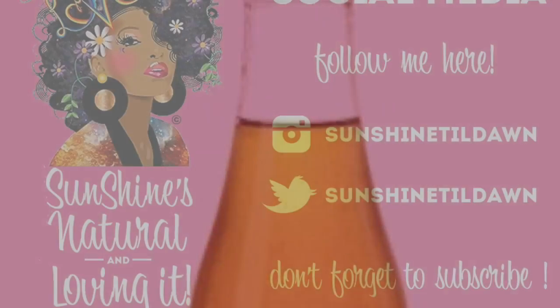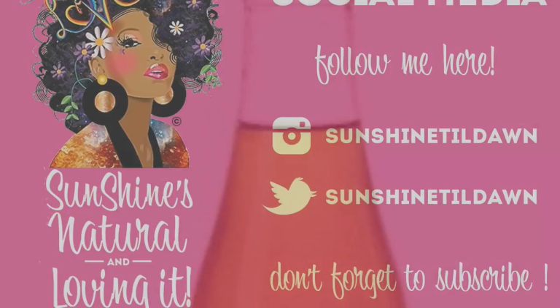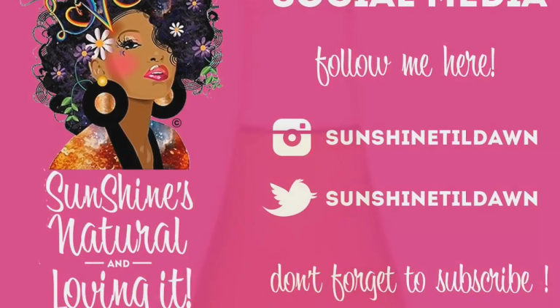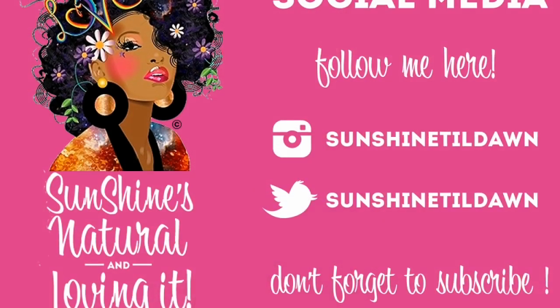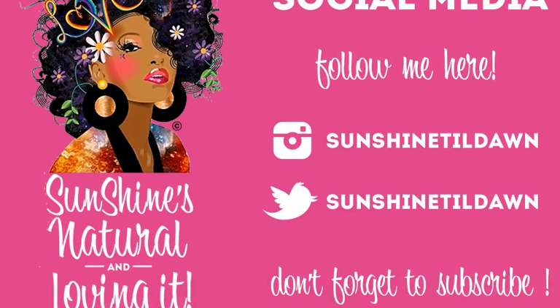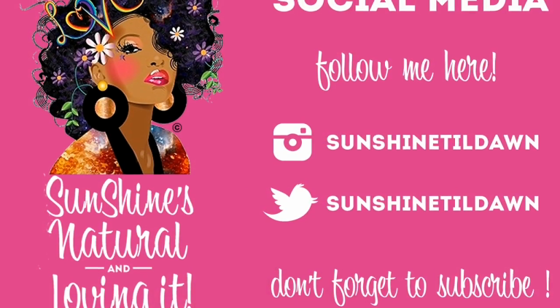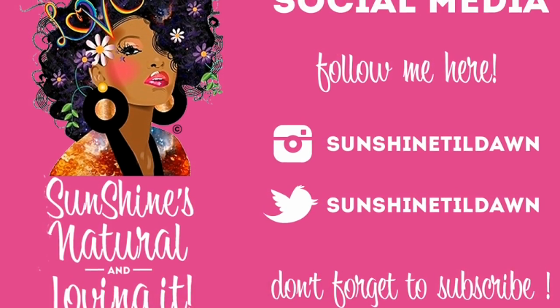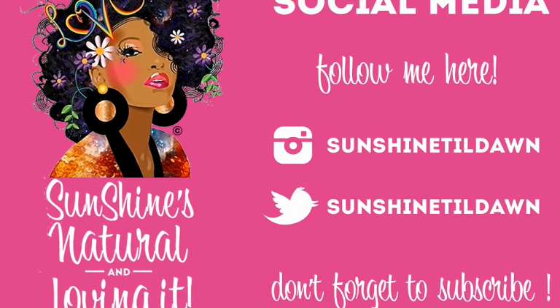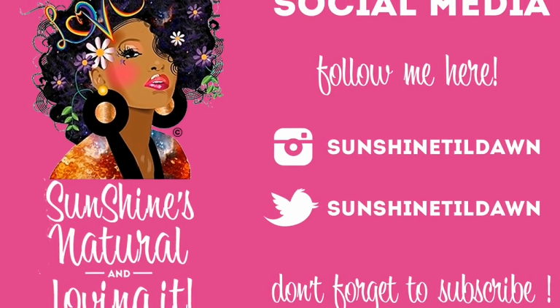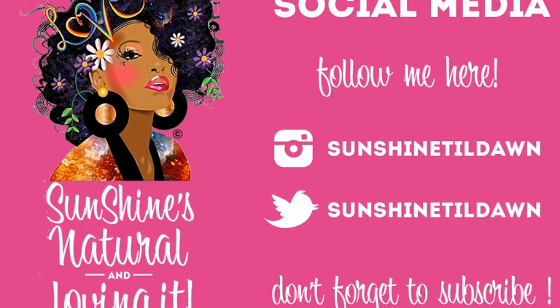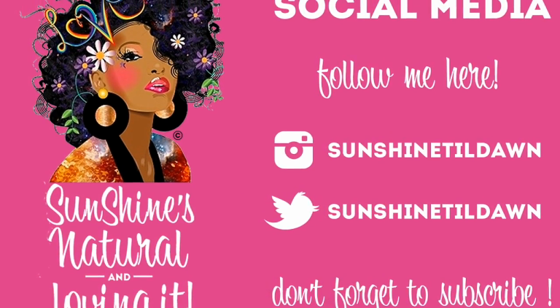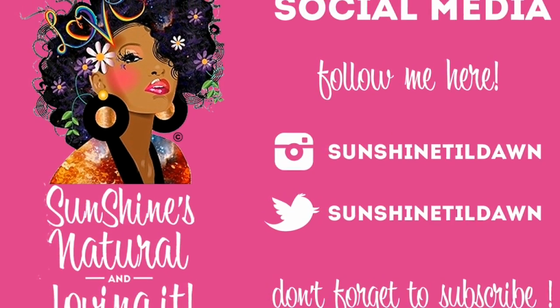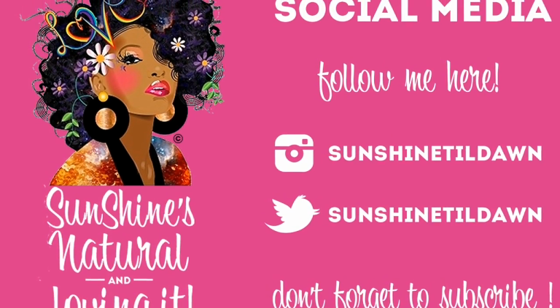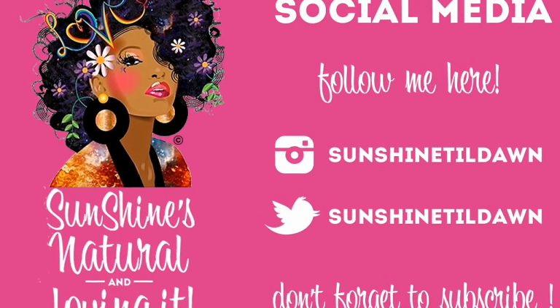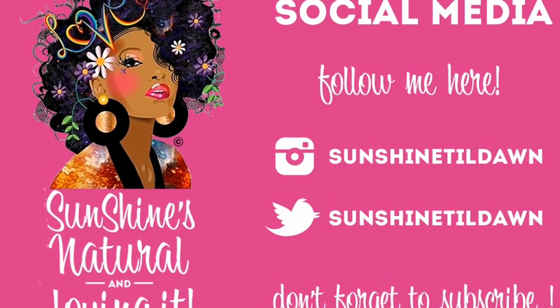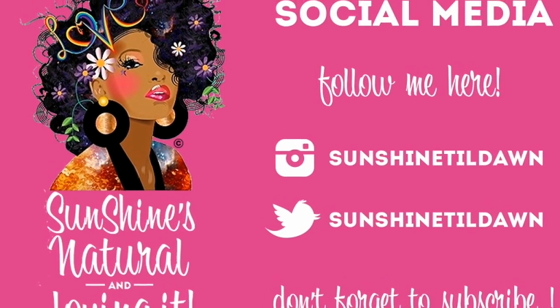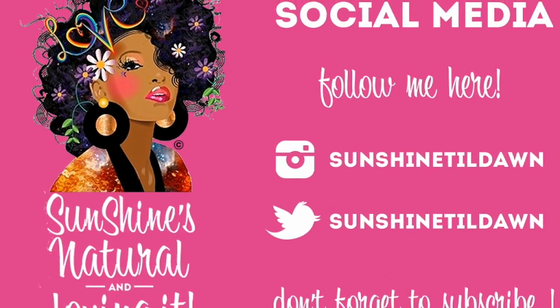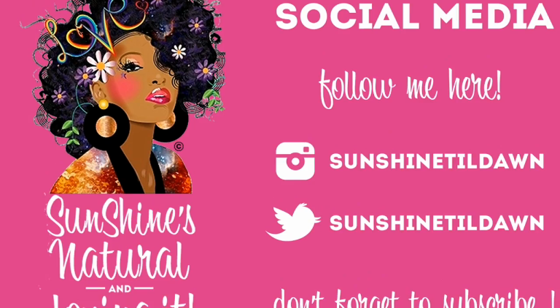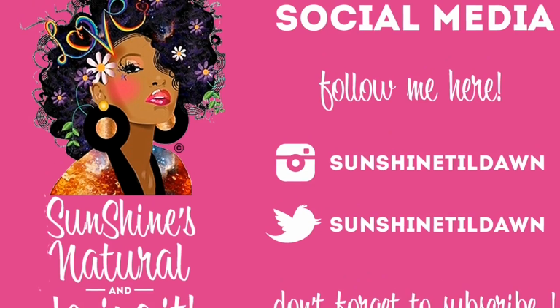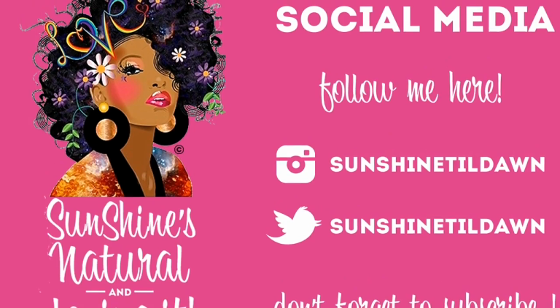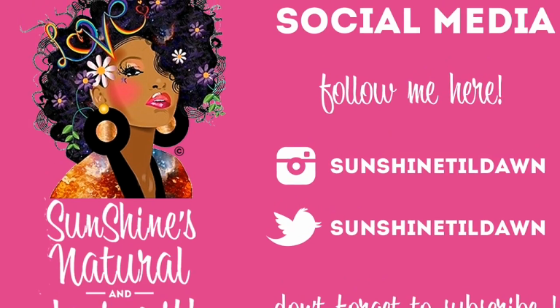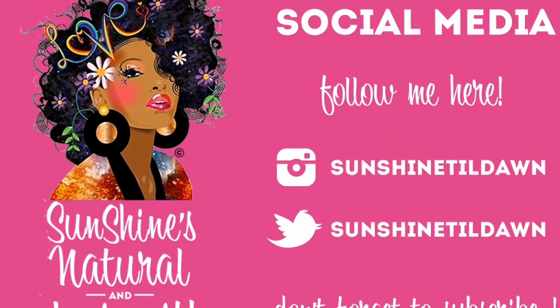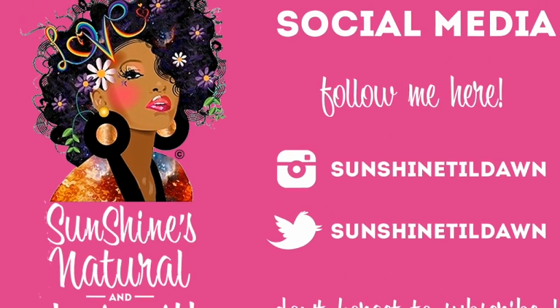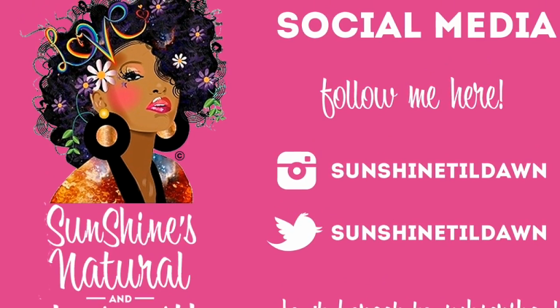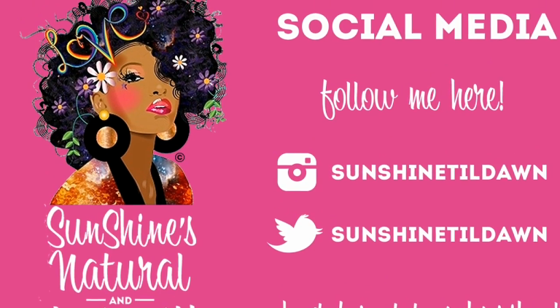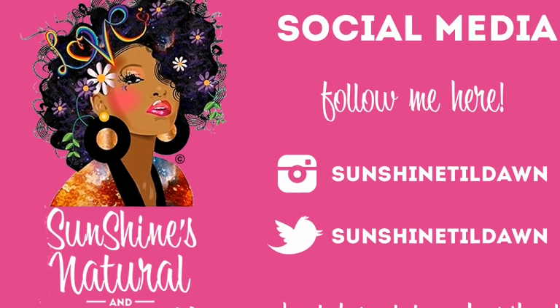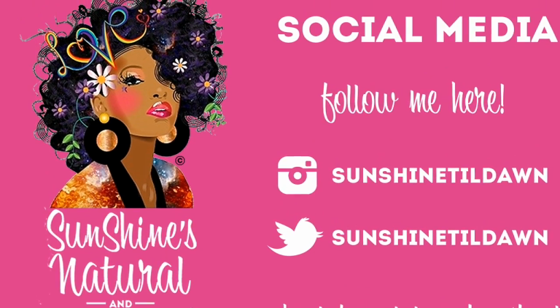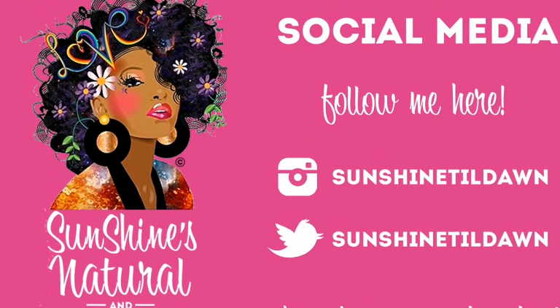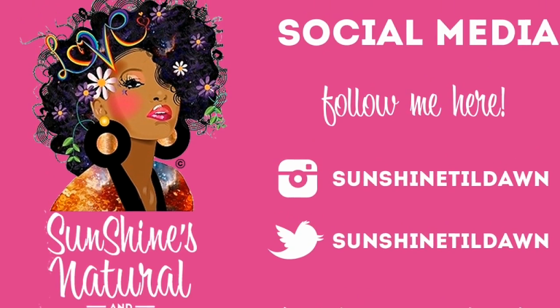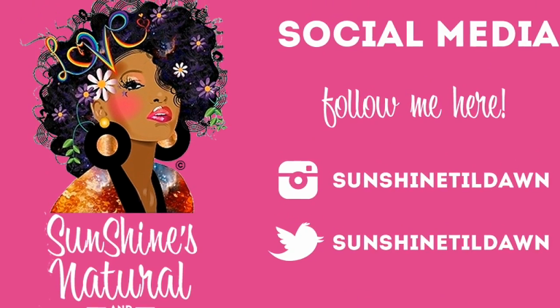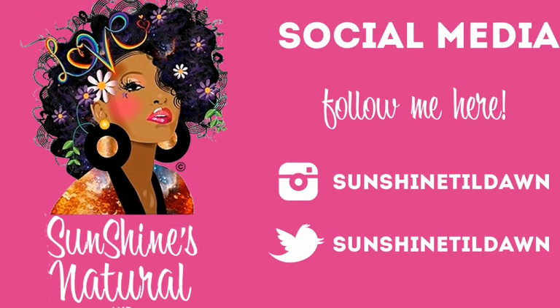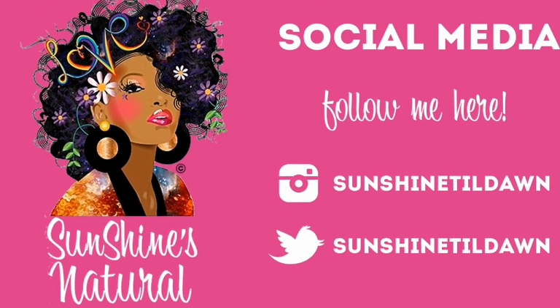Thank you so much for watching. Don't forget to subscribe and follow me on Instagram and Twitter.